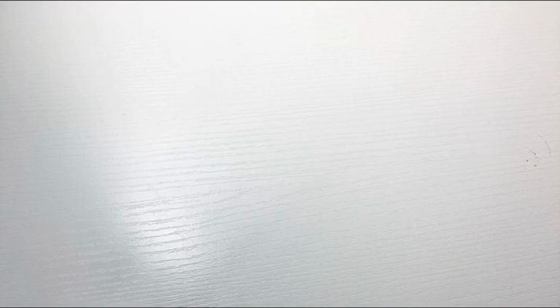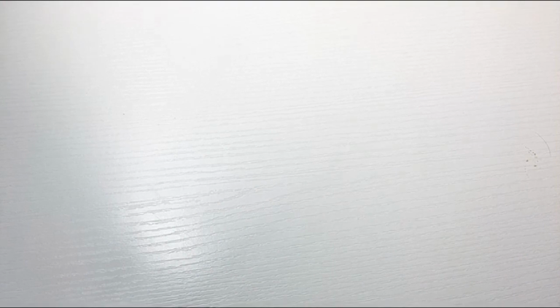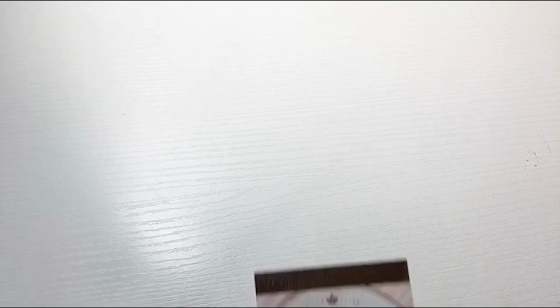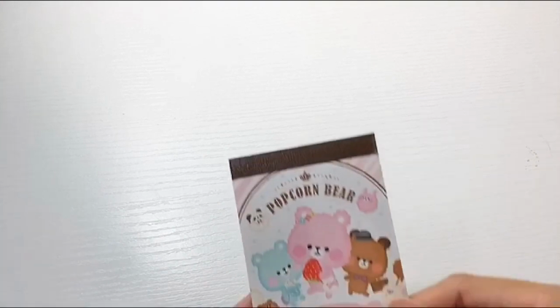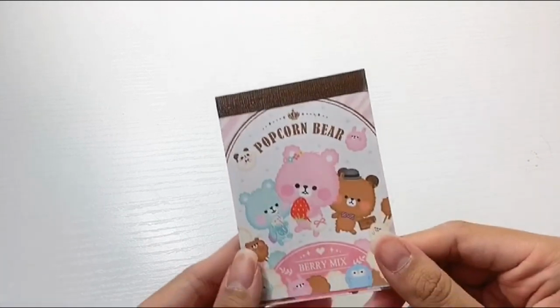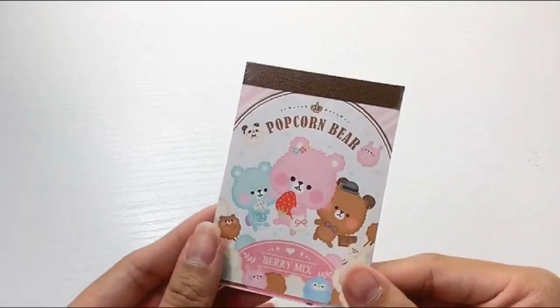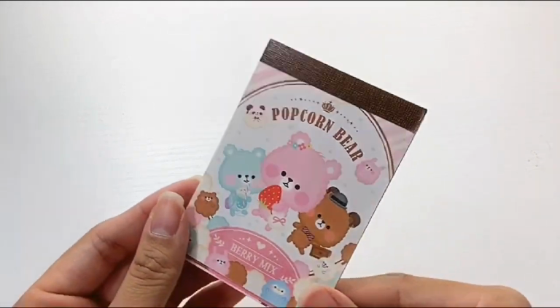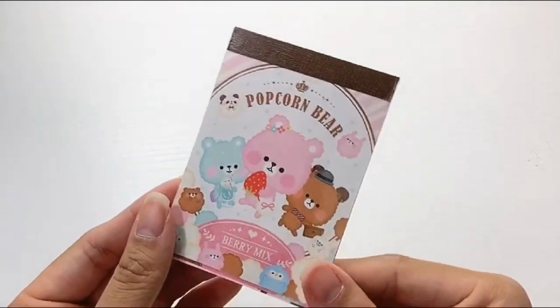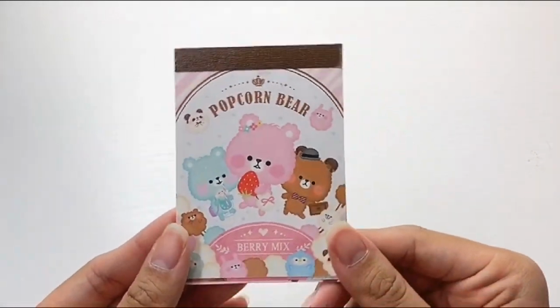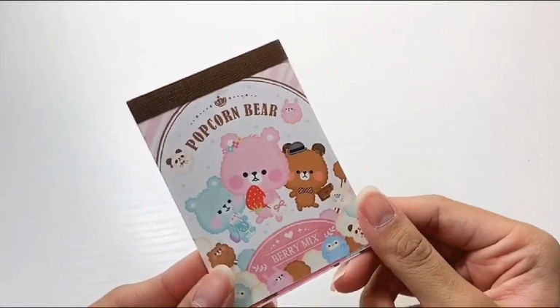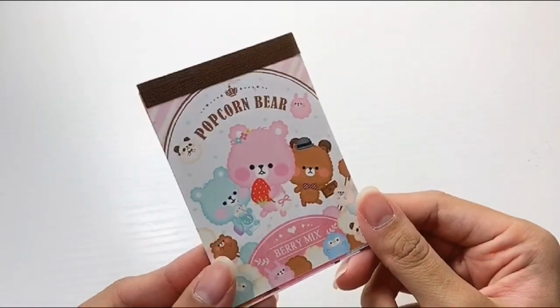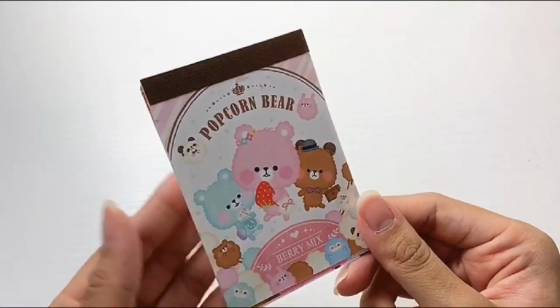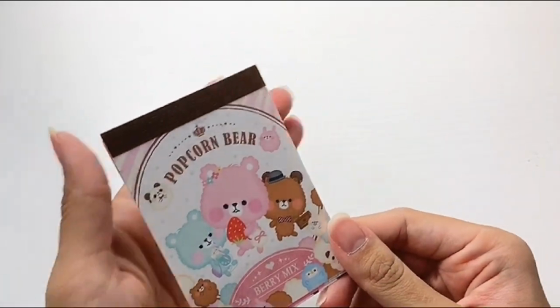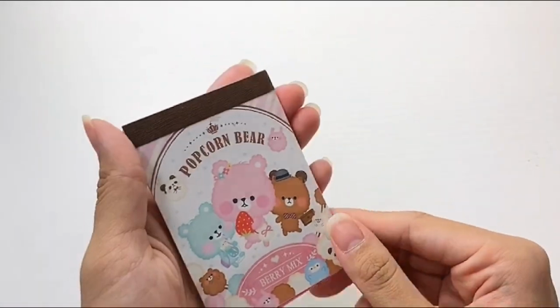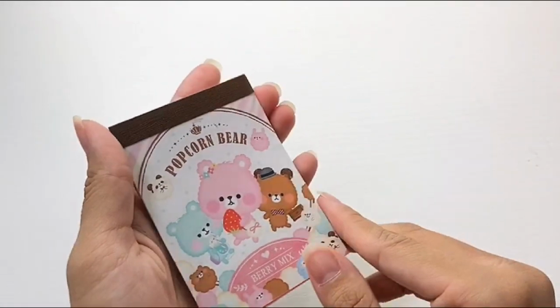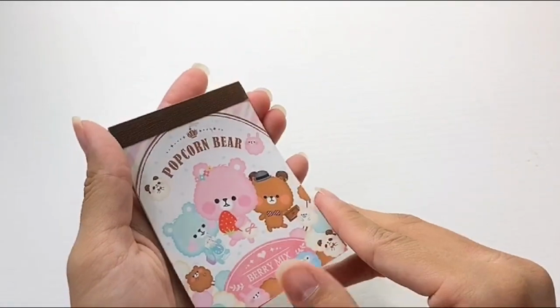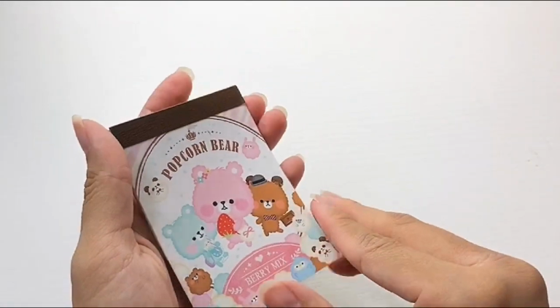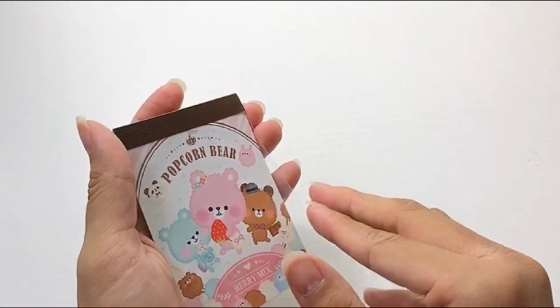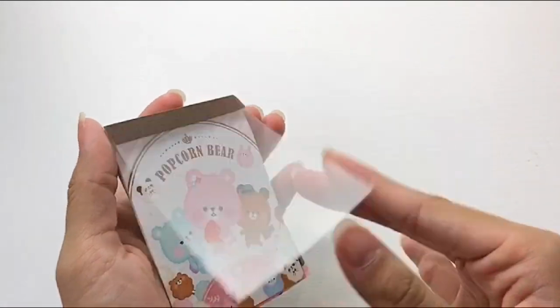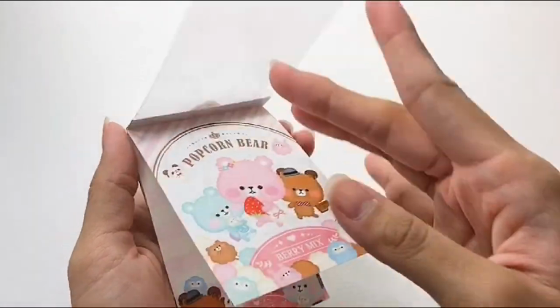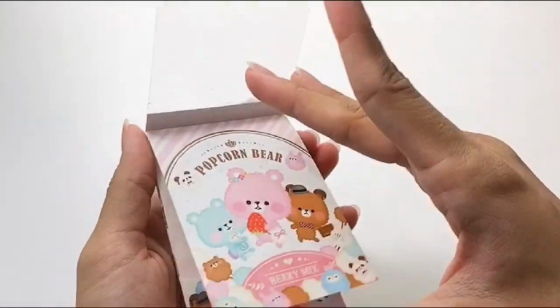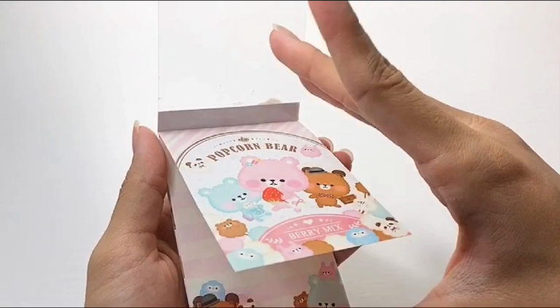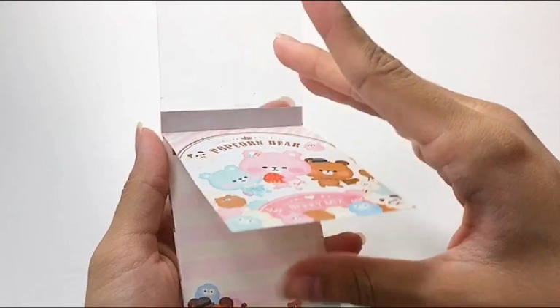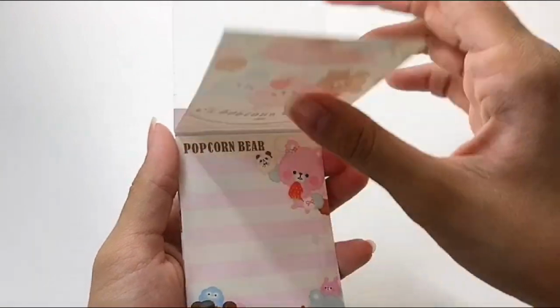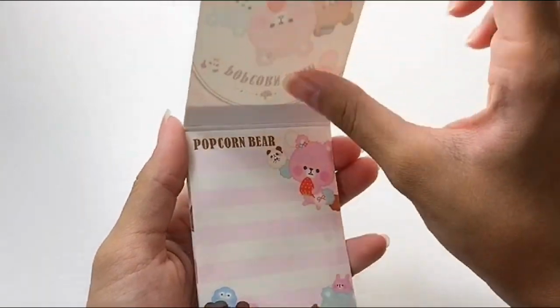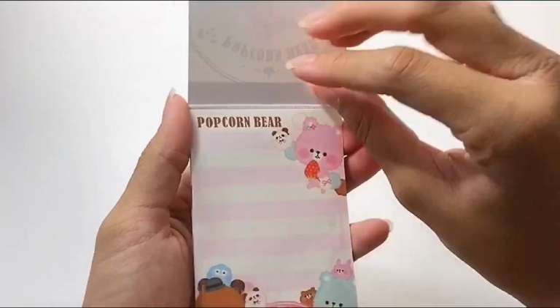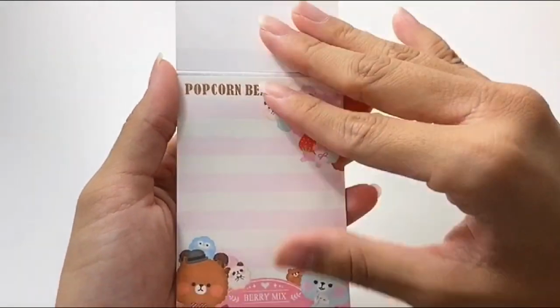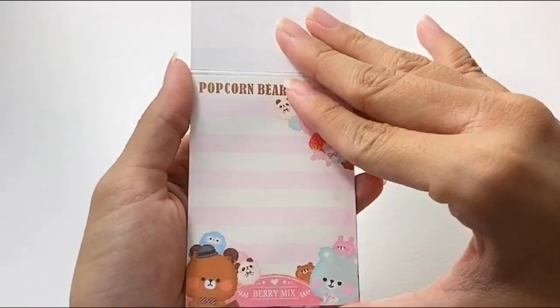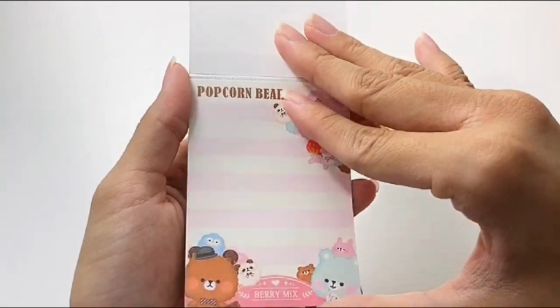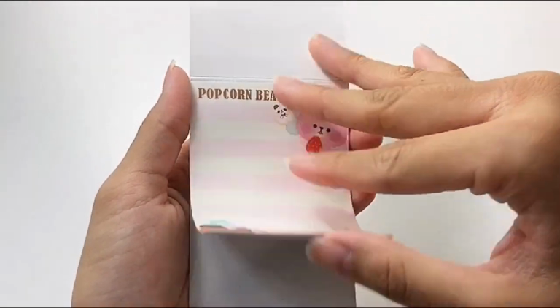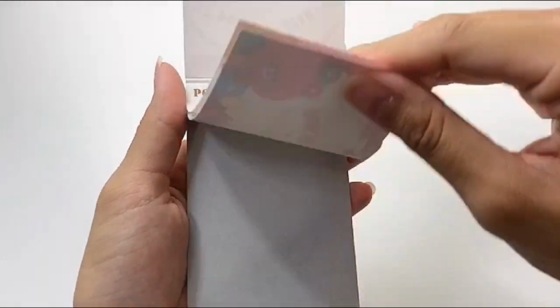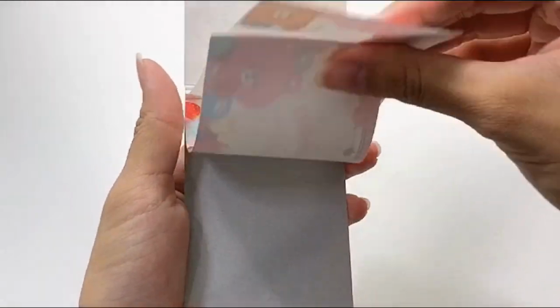Hi, I'm Kathleen. Welcome to Kawaii Art Cafe. Here is another studio vlog.